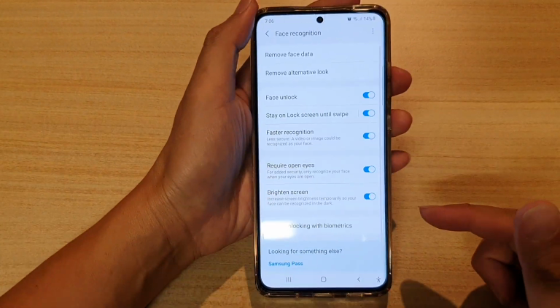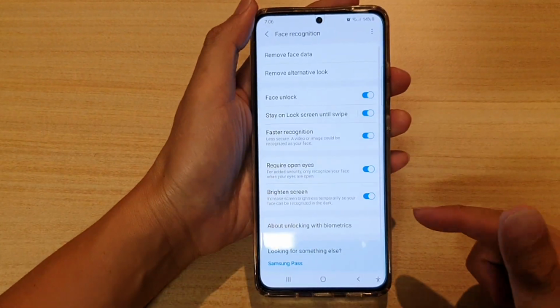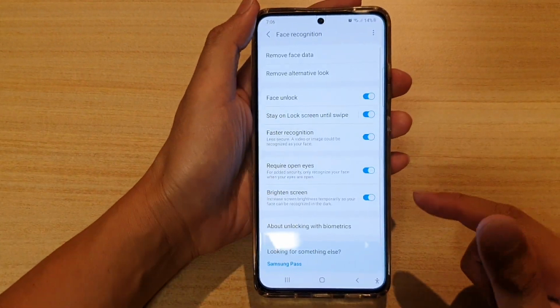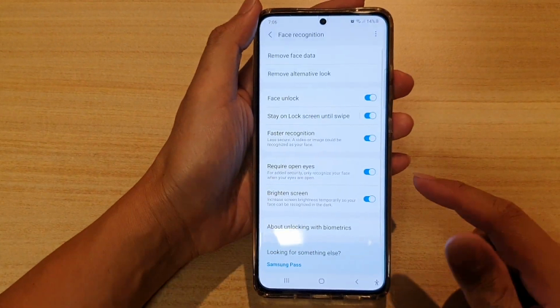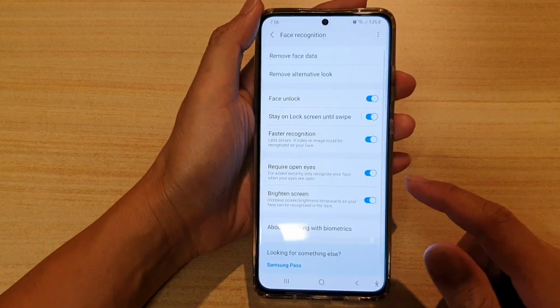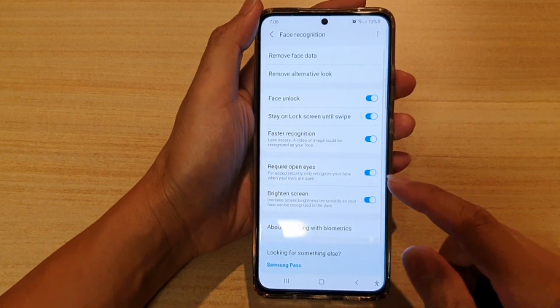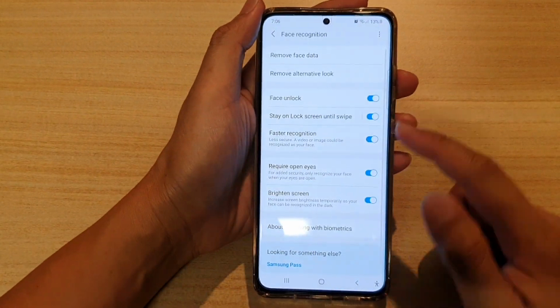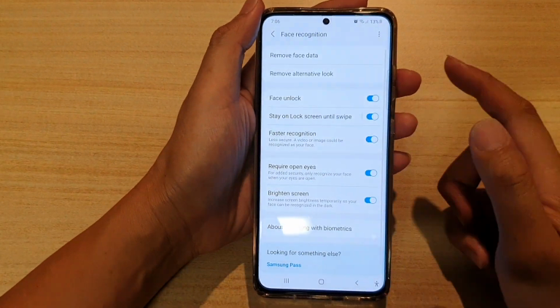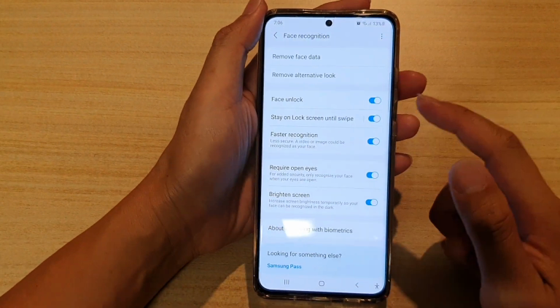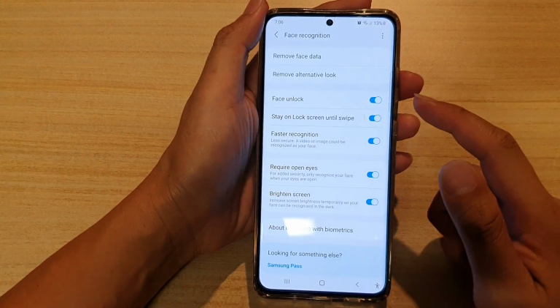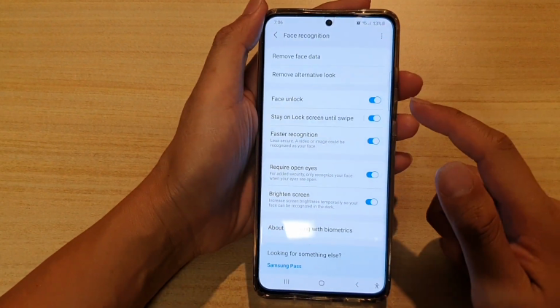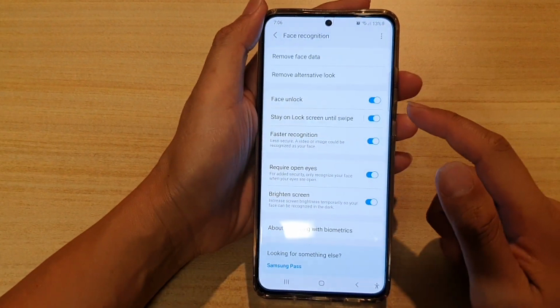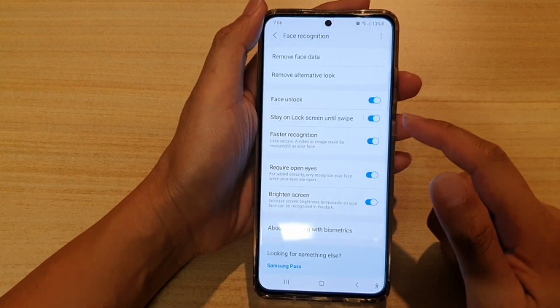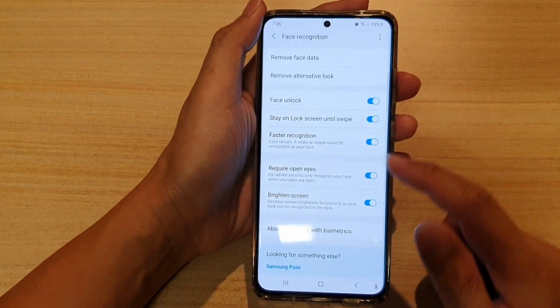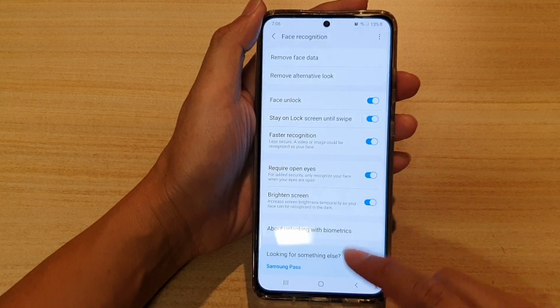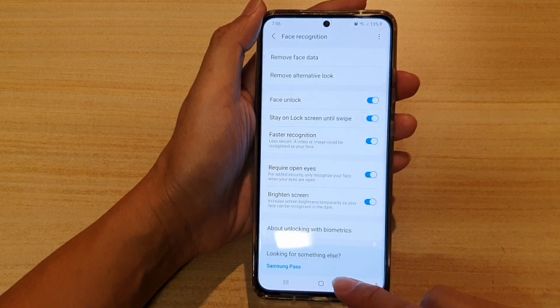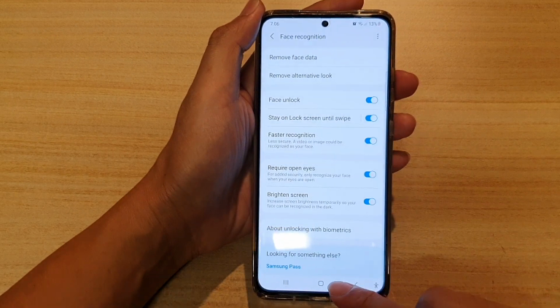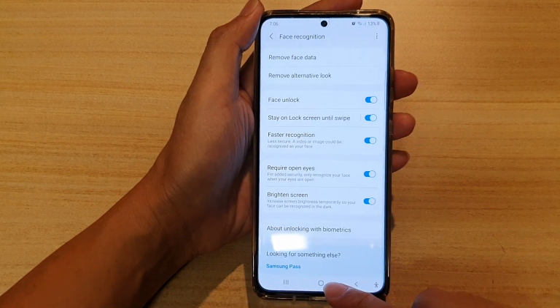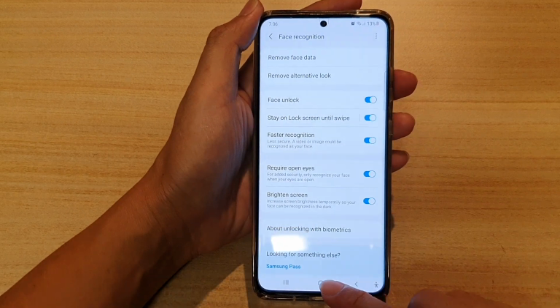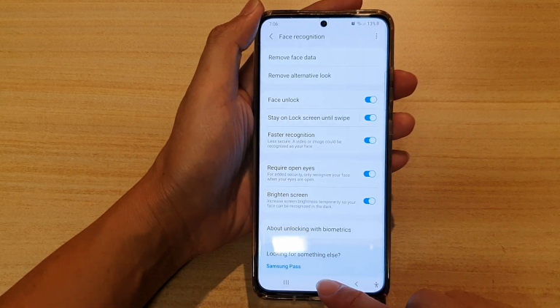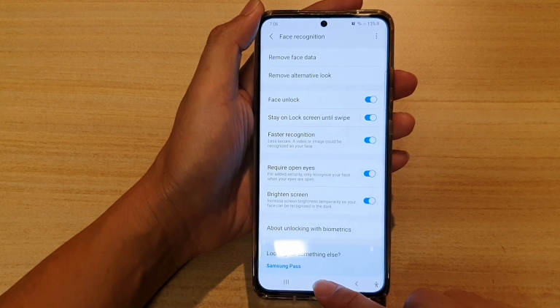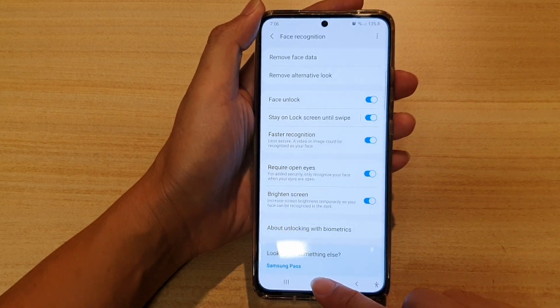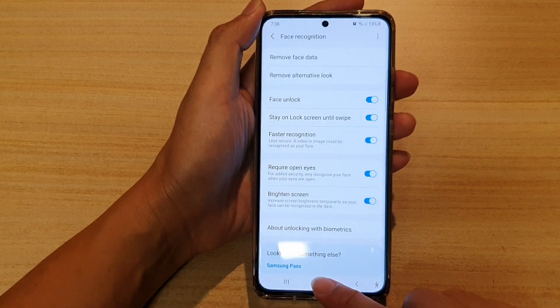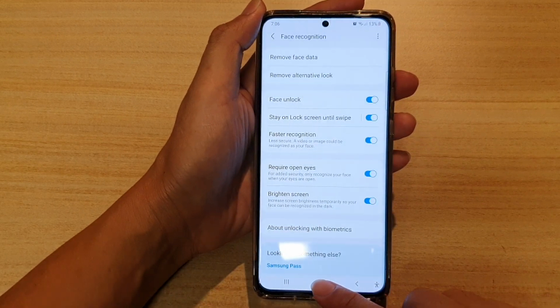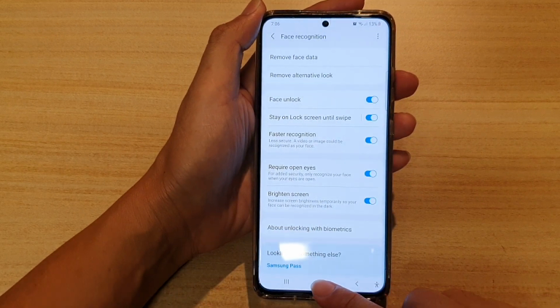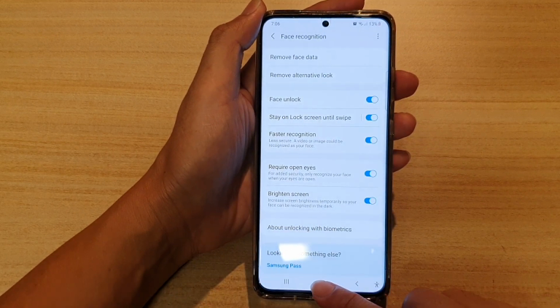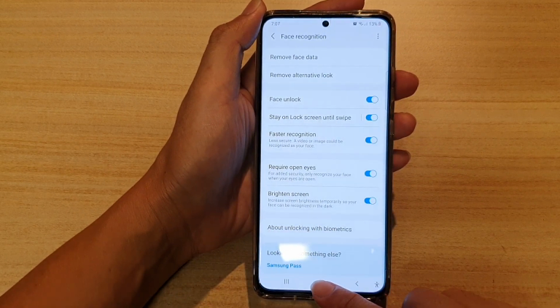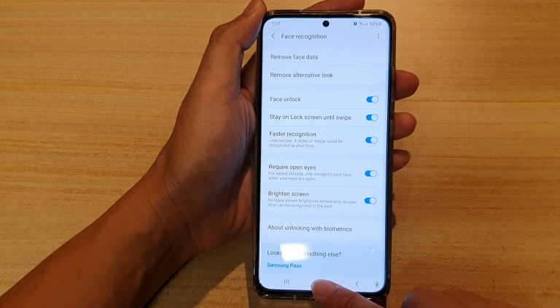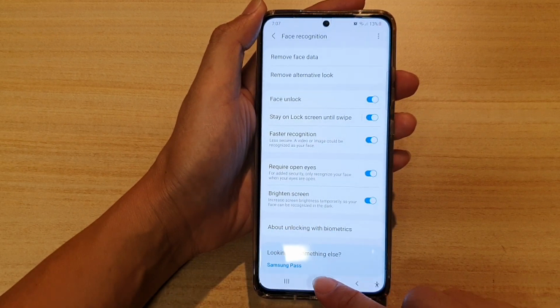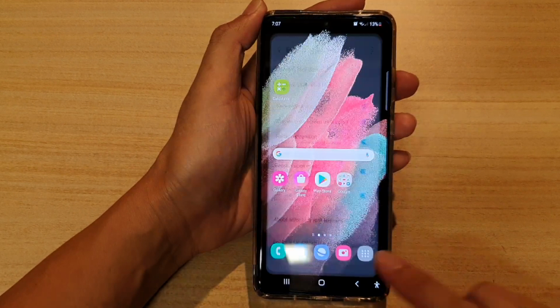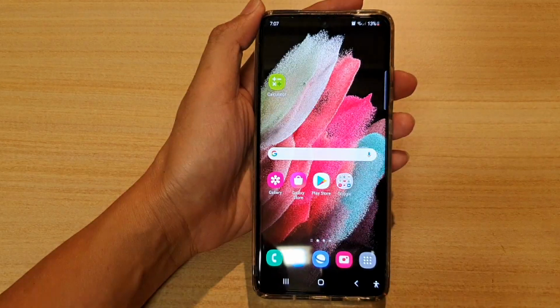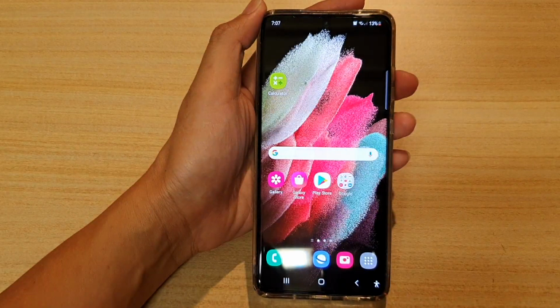And that's it. Finally, you can tap on the home key to go back to your home screen.